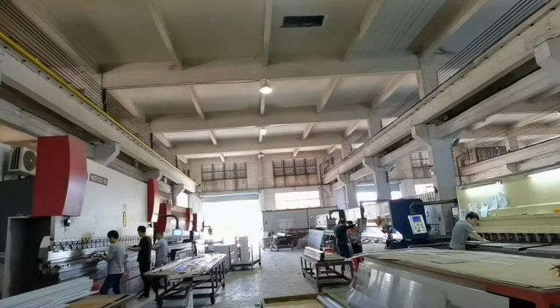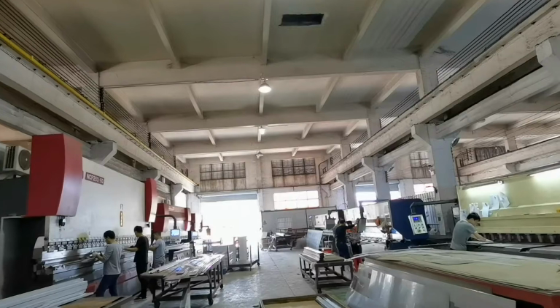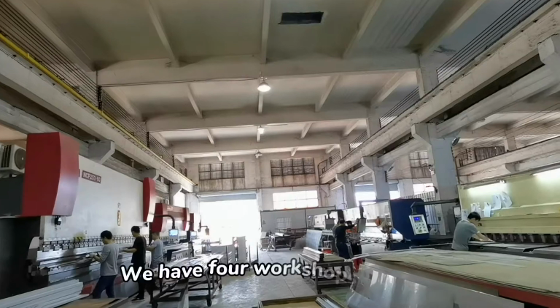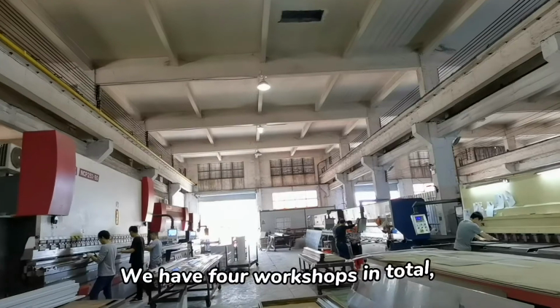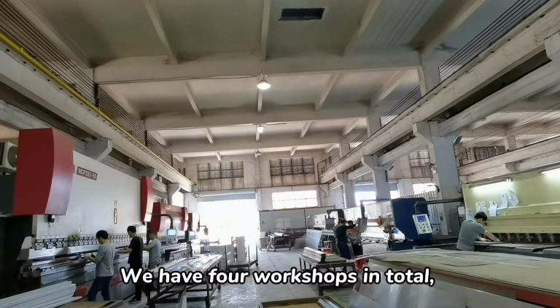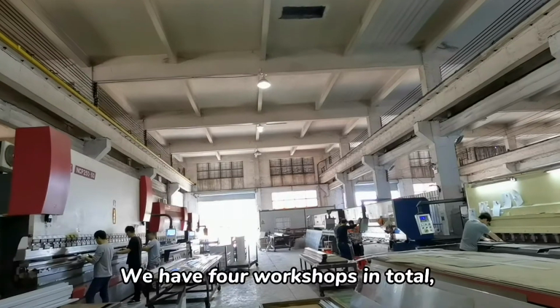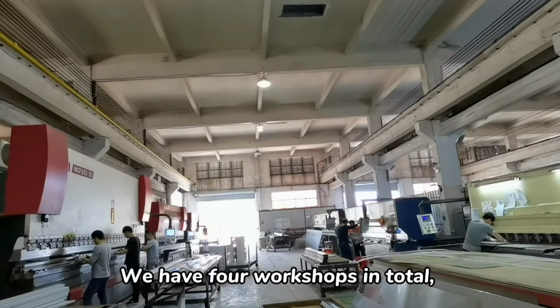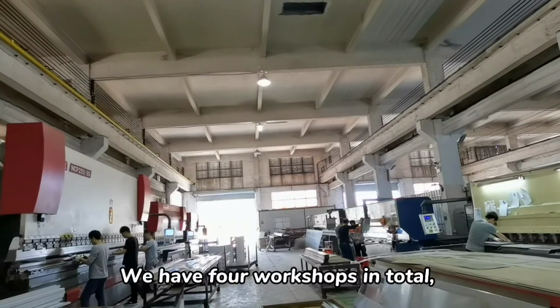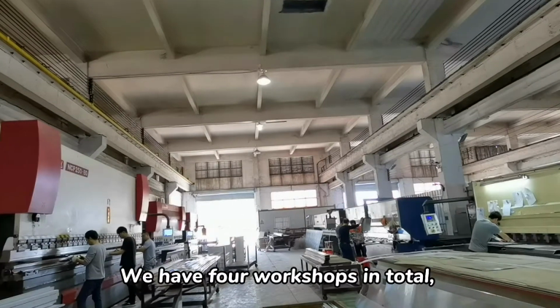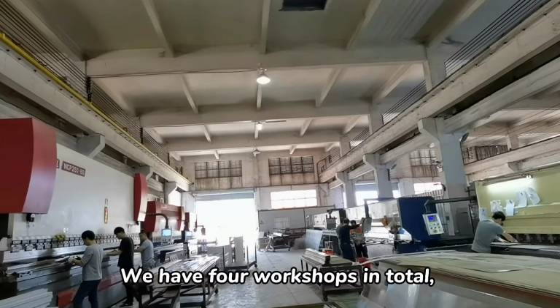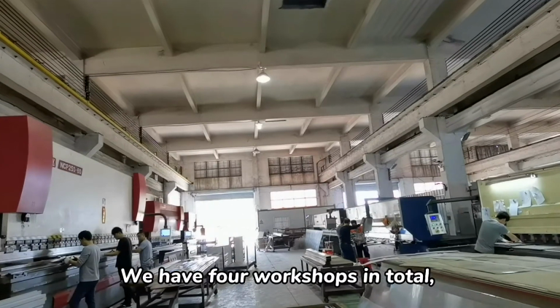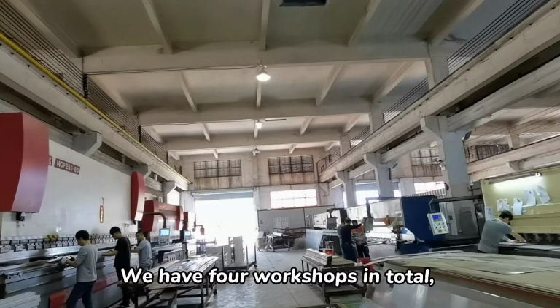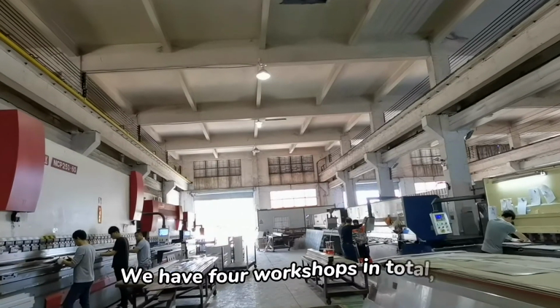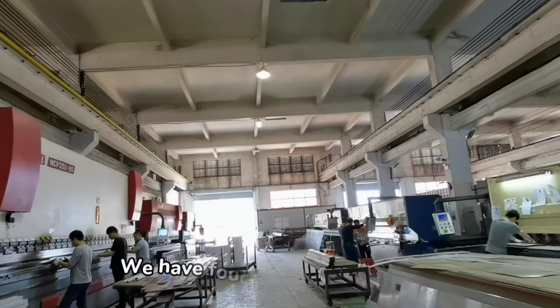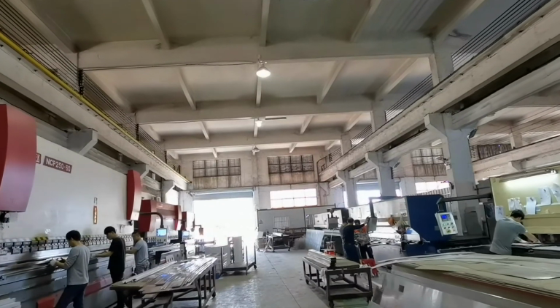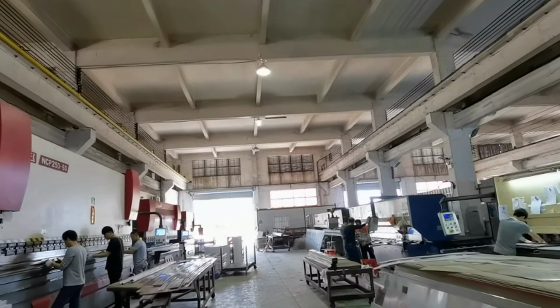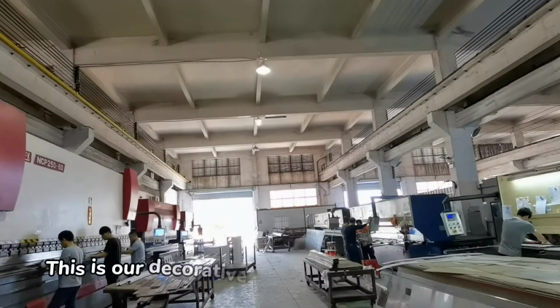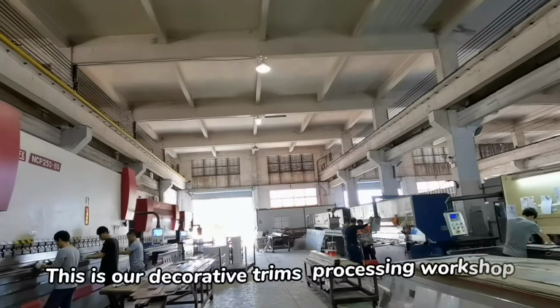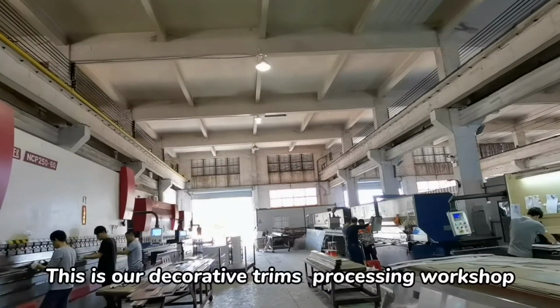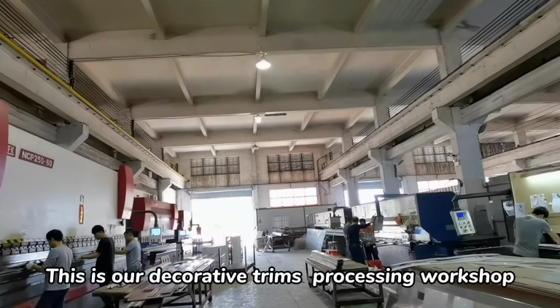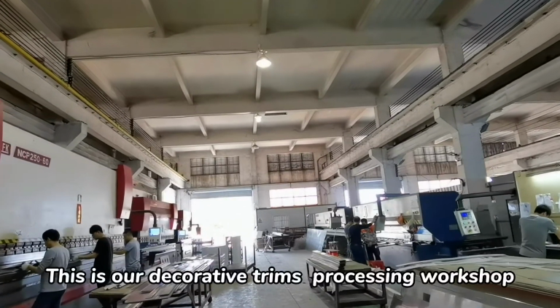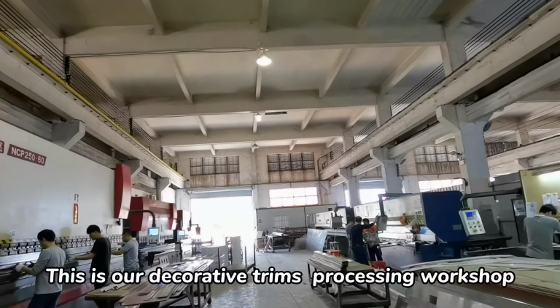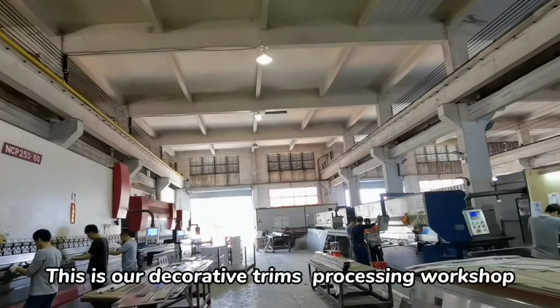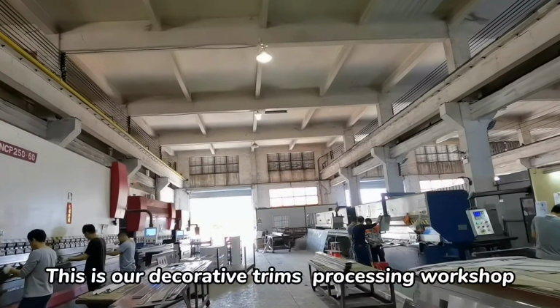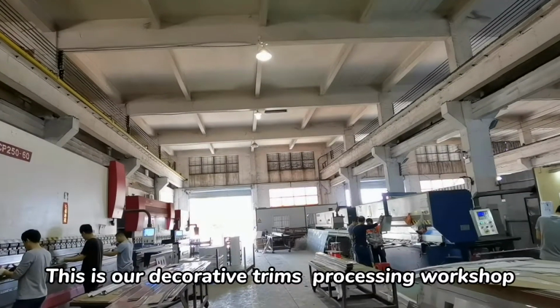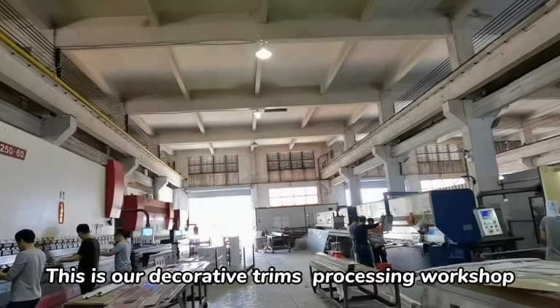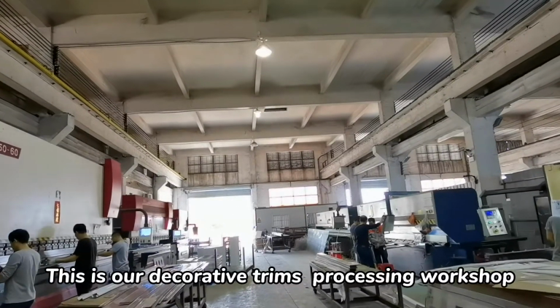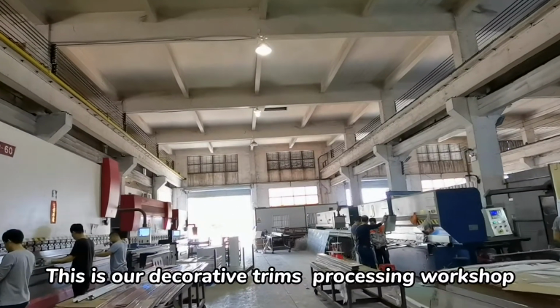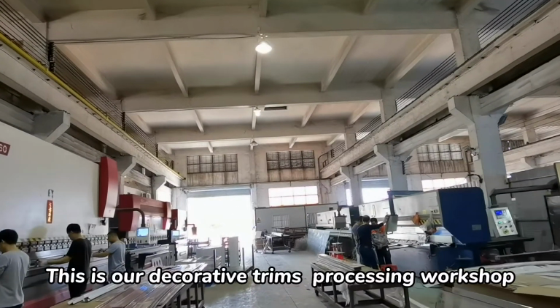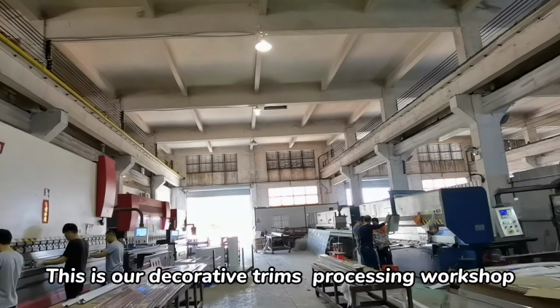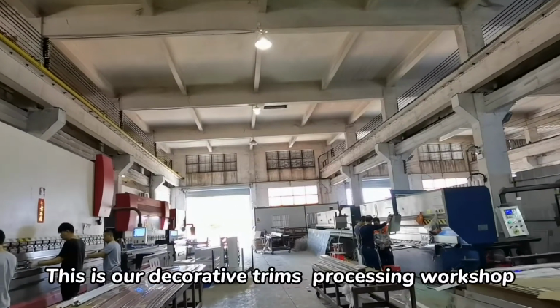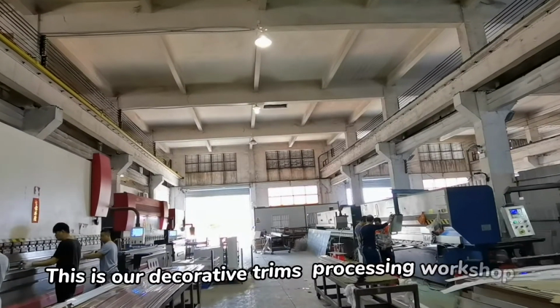We have 4 workshops in total. This is our decorative trims processing workshop.